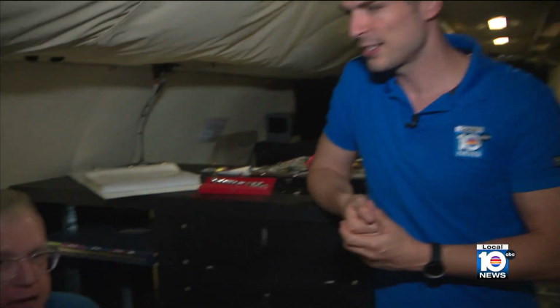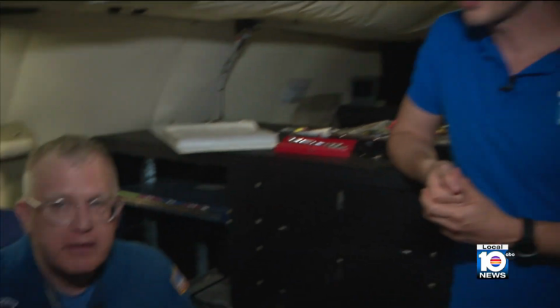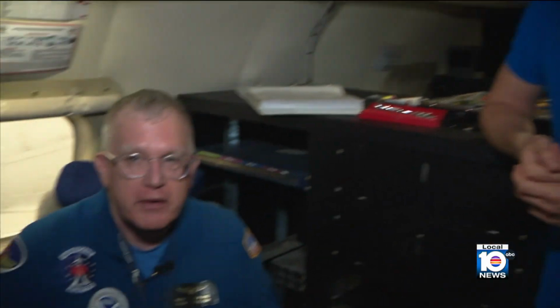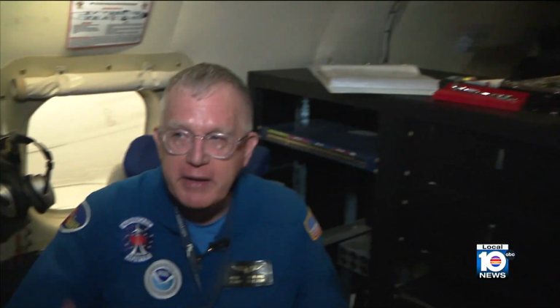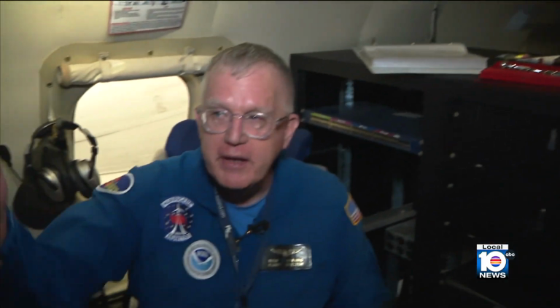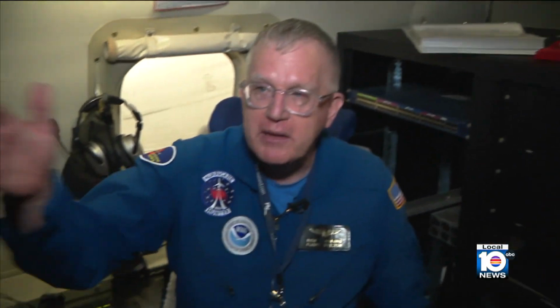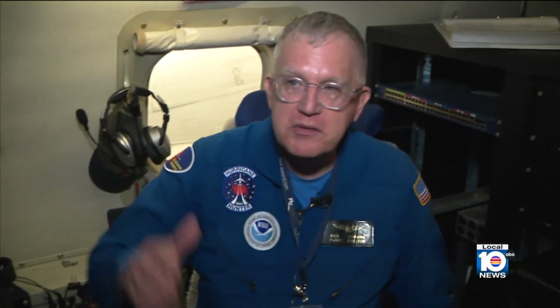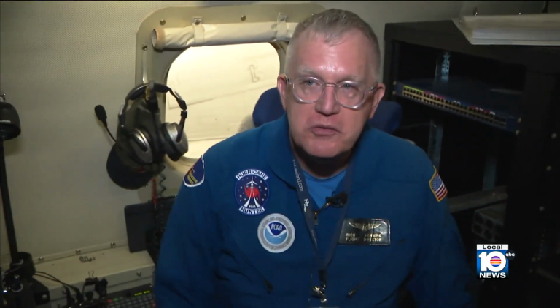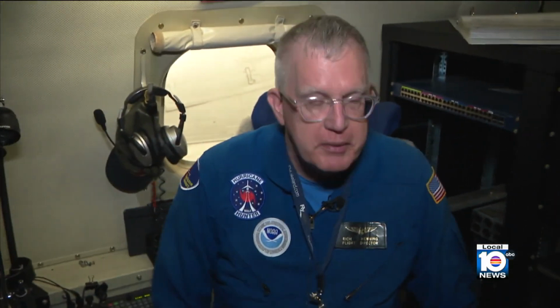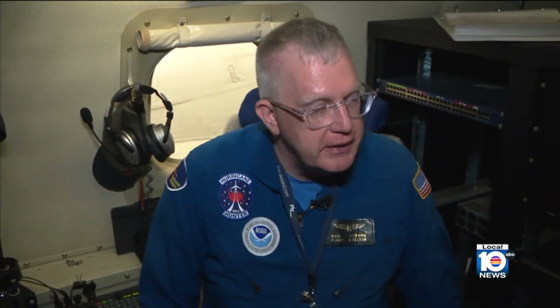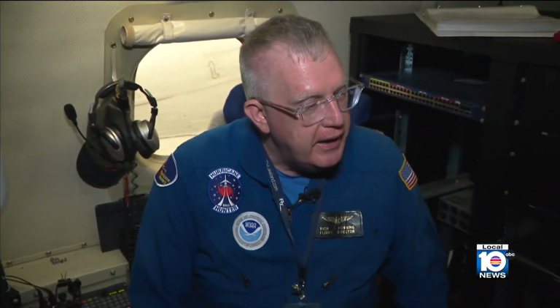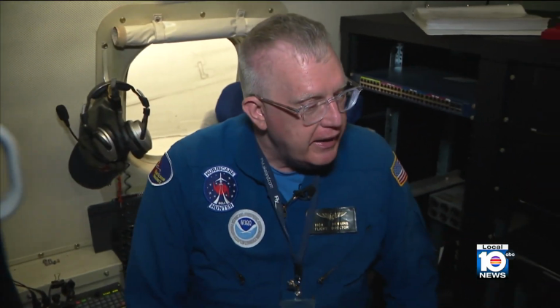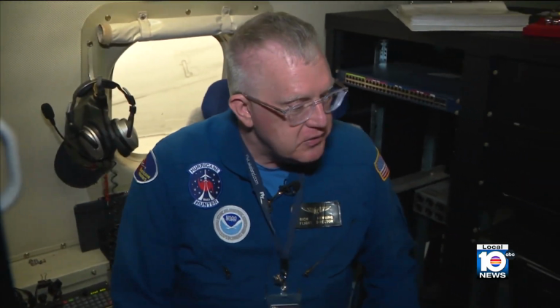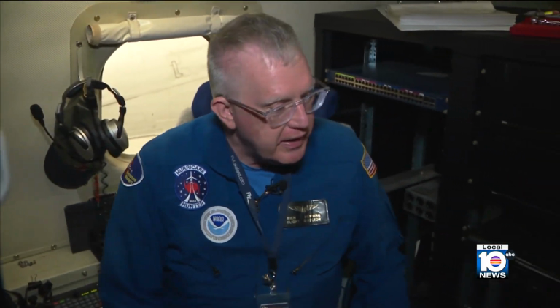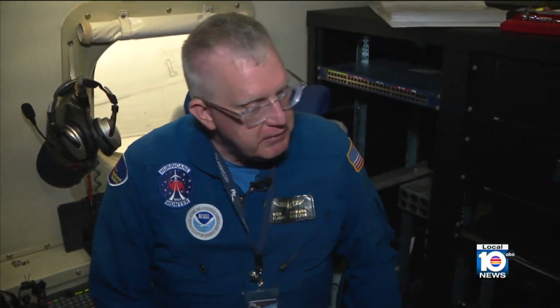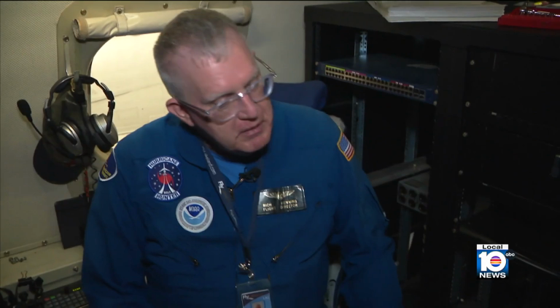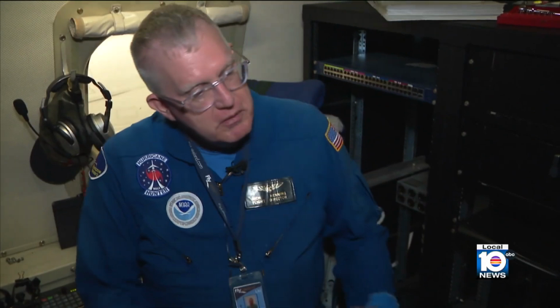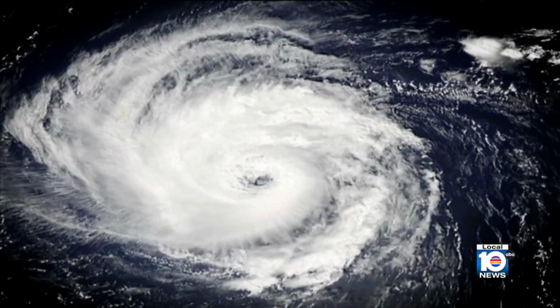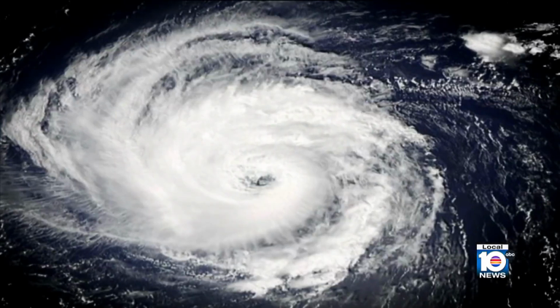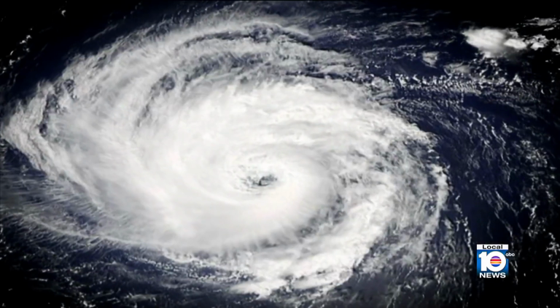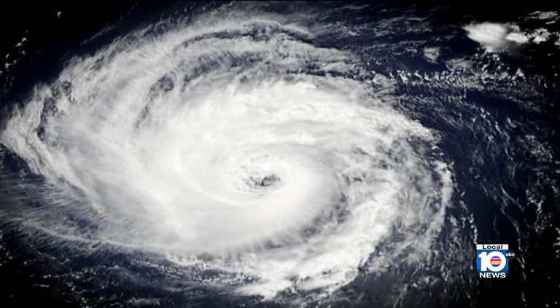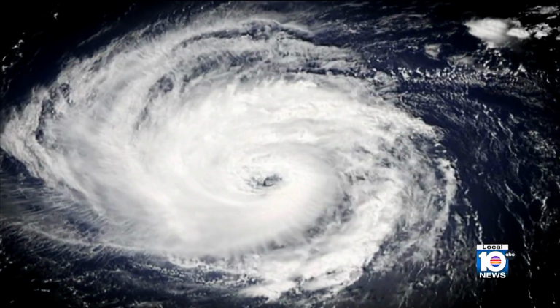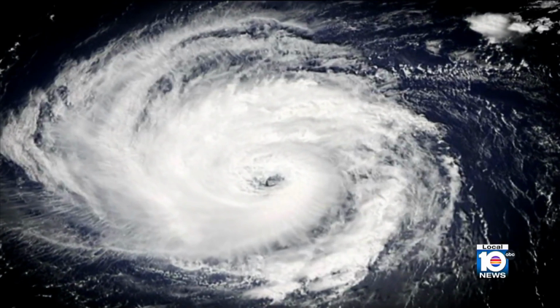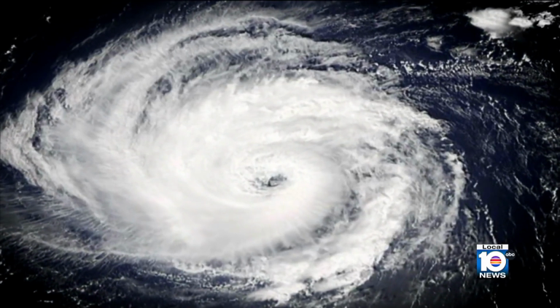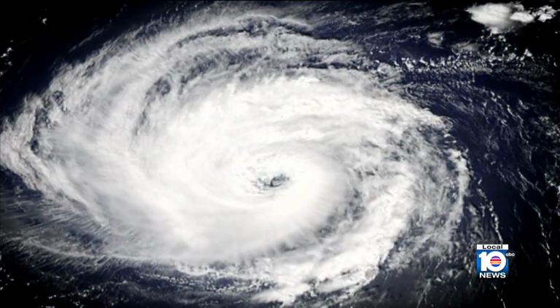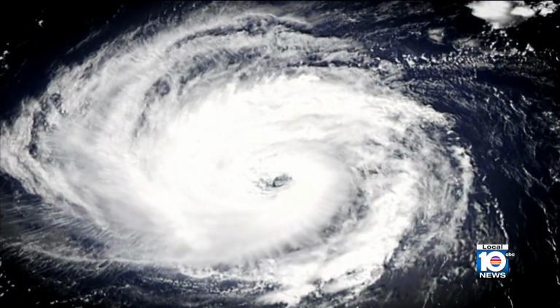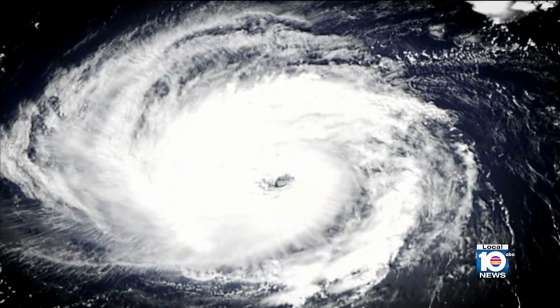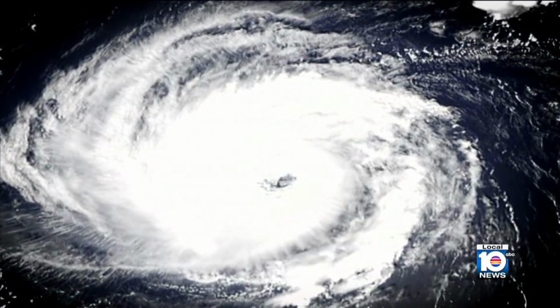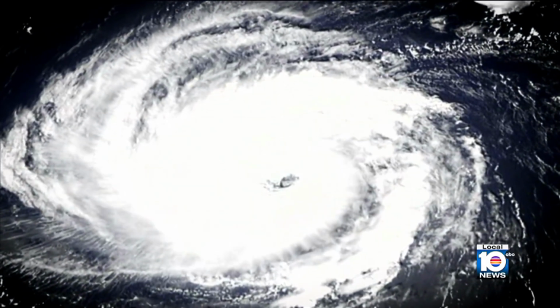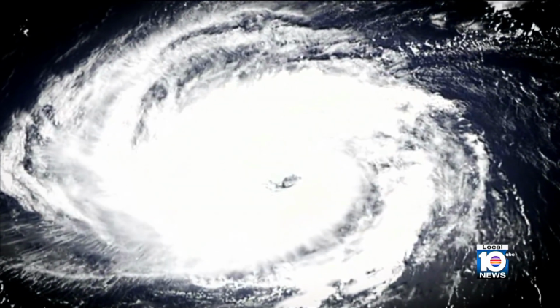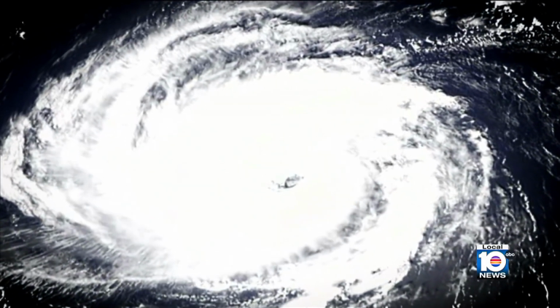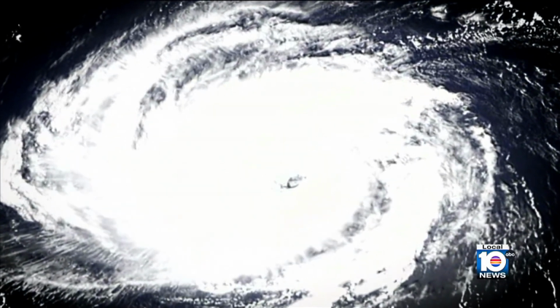The great thing about this instrument is that the stronger the hurricane, the more accurate it becomes.